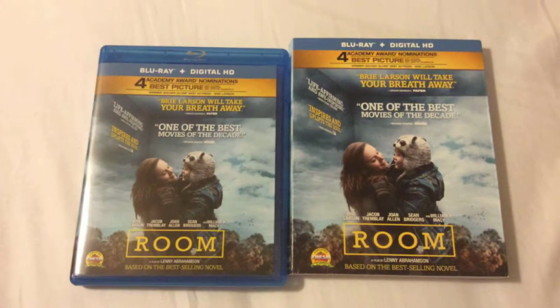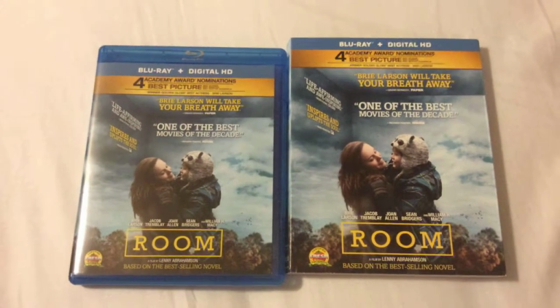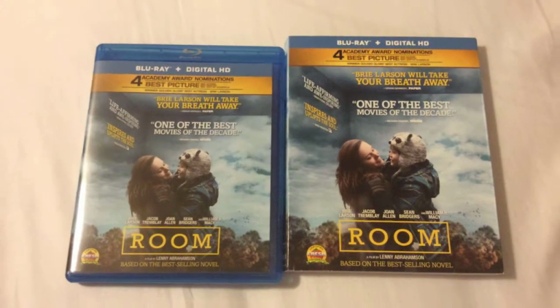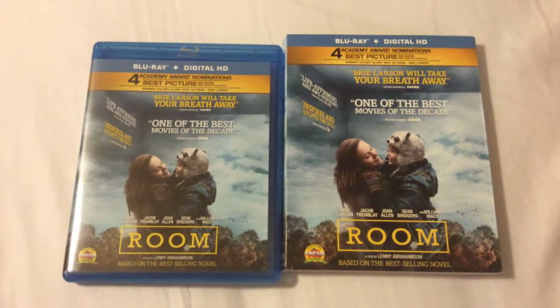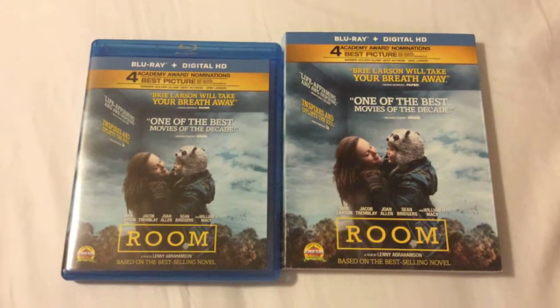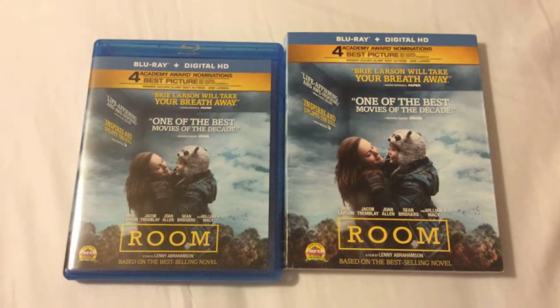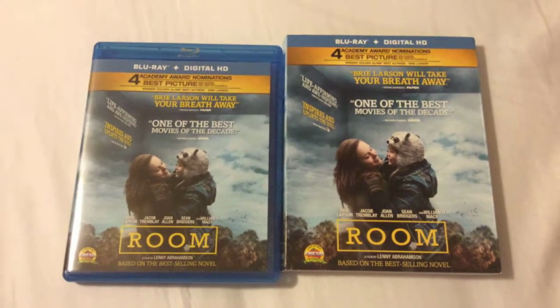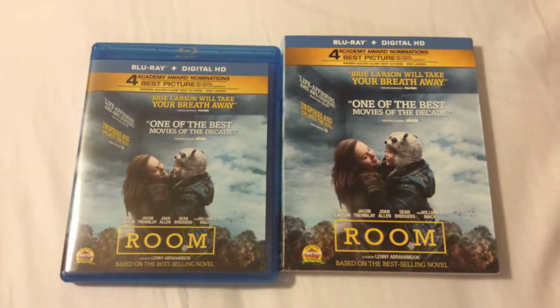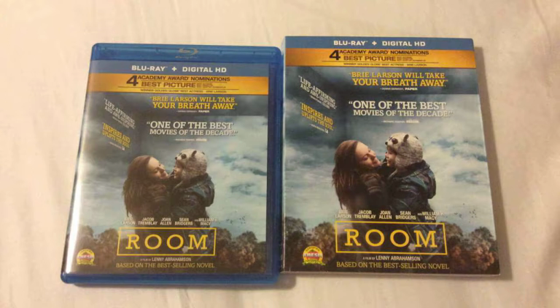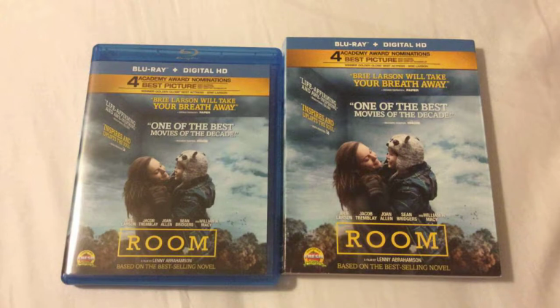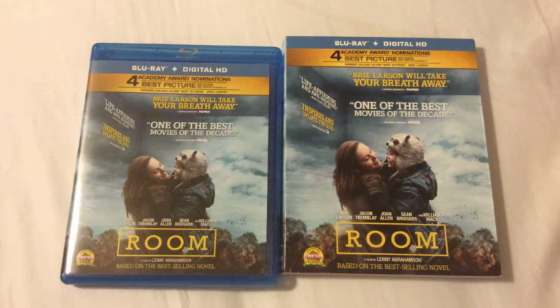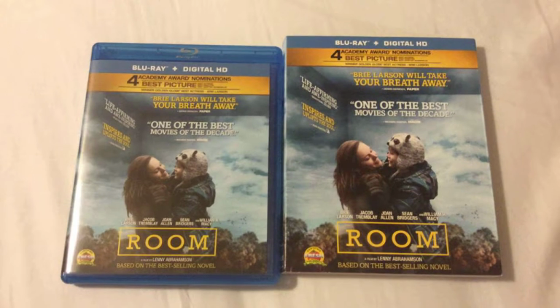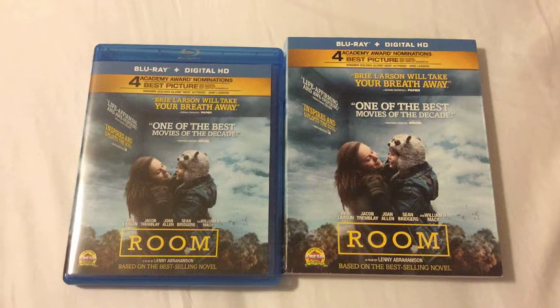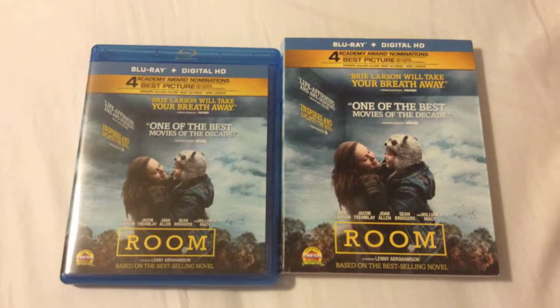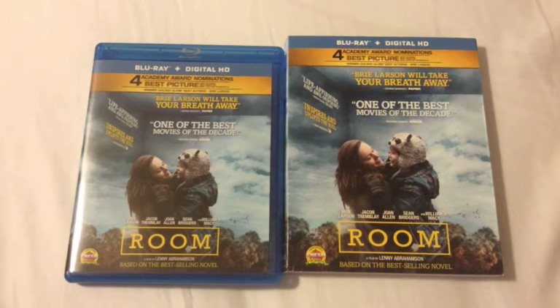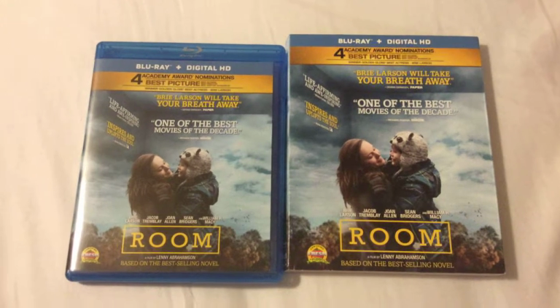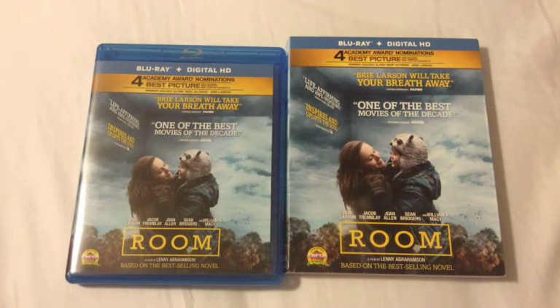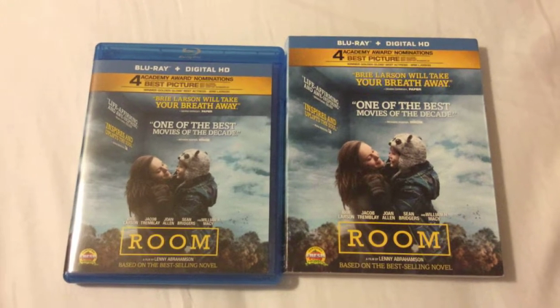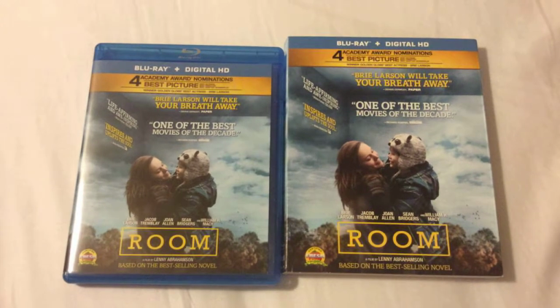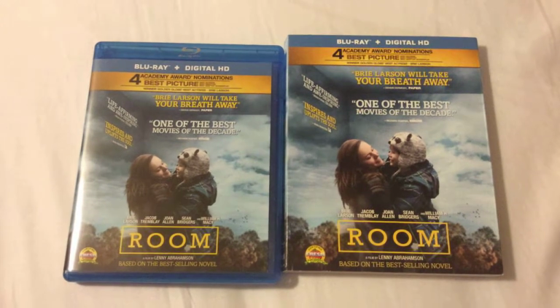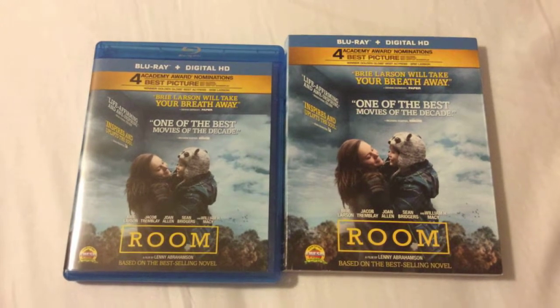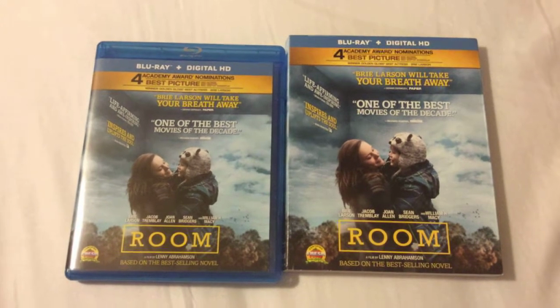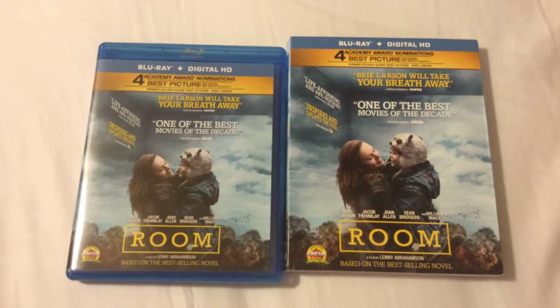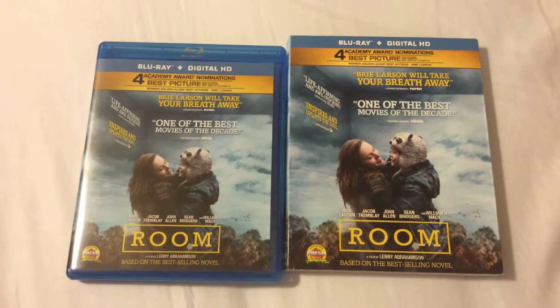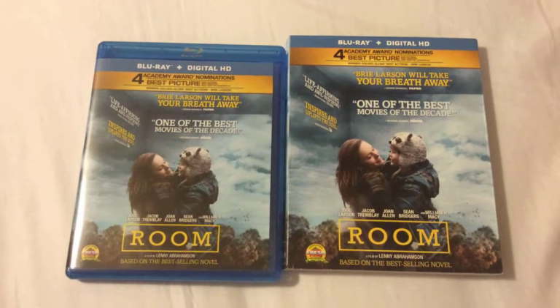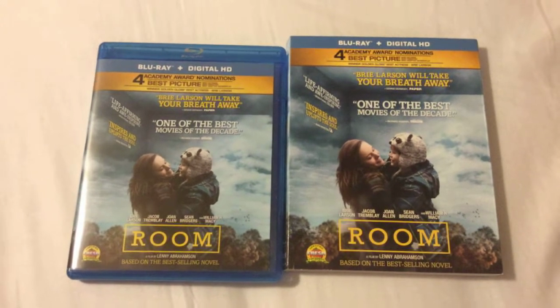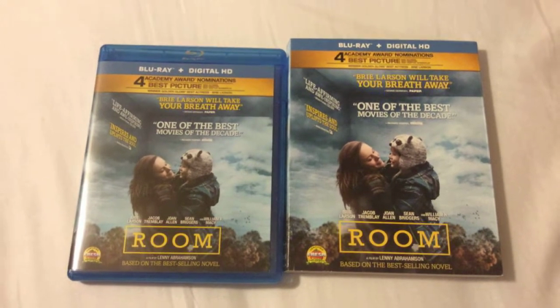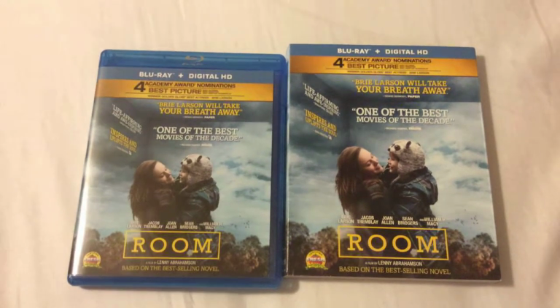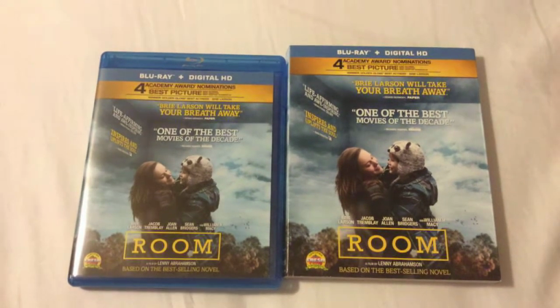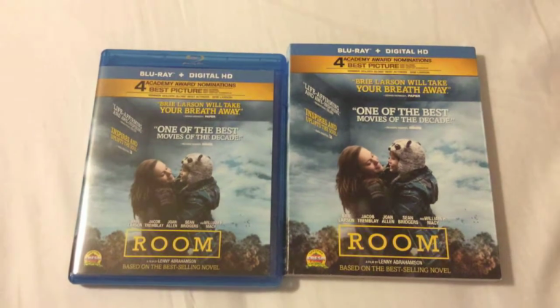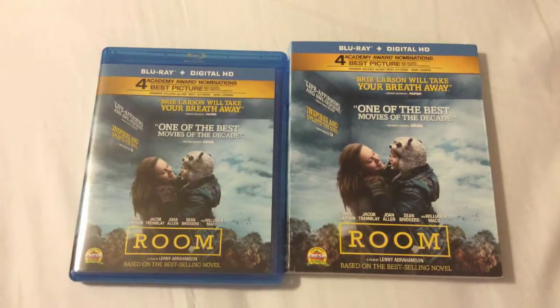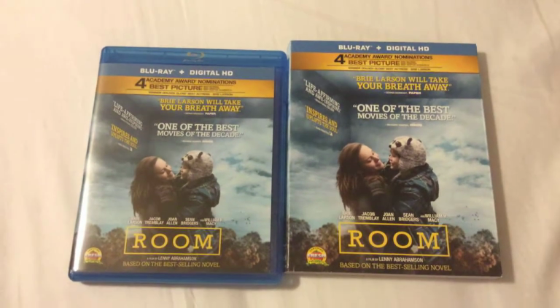Thanks for taking a look at my review for the film Room. I will see you guys soon in my next update. Take care.